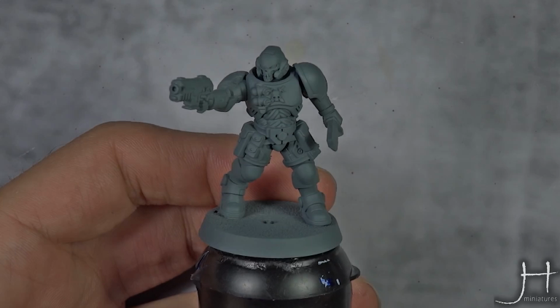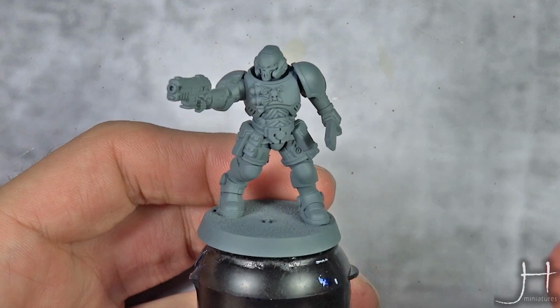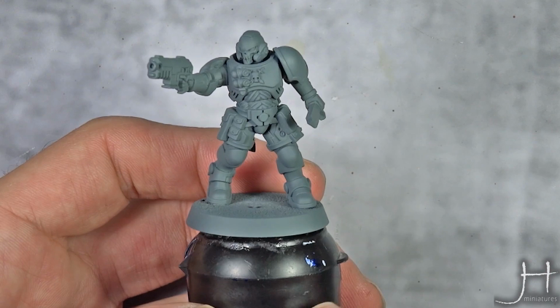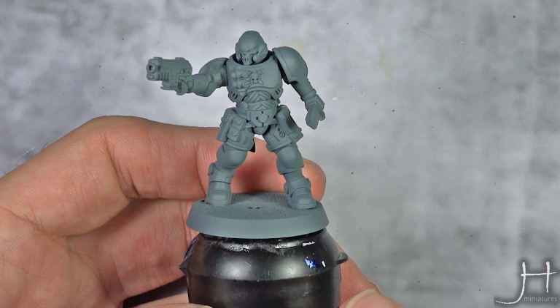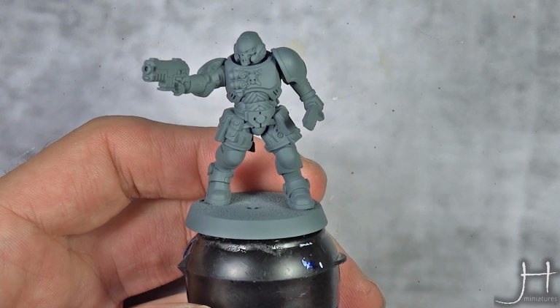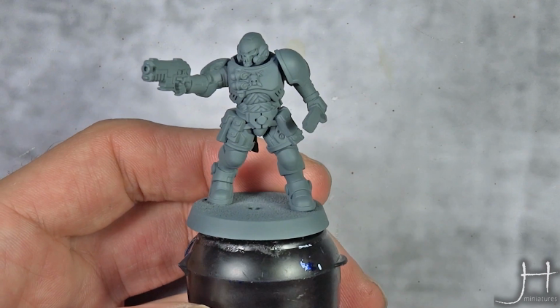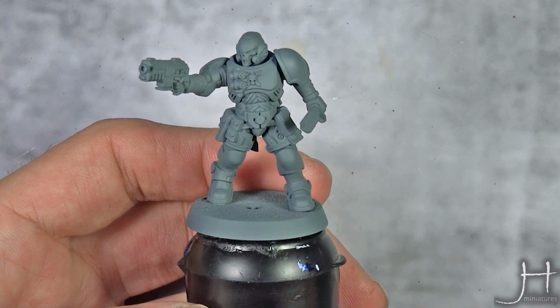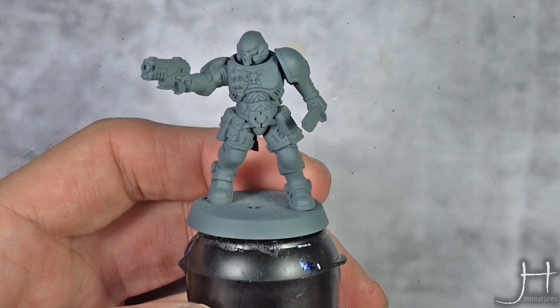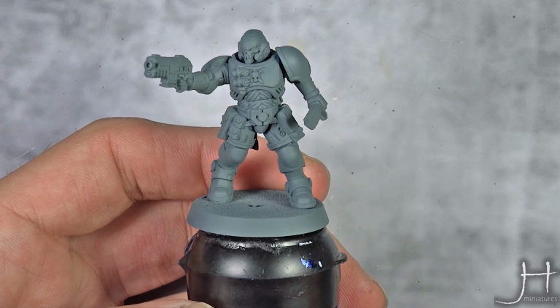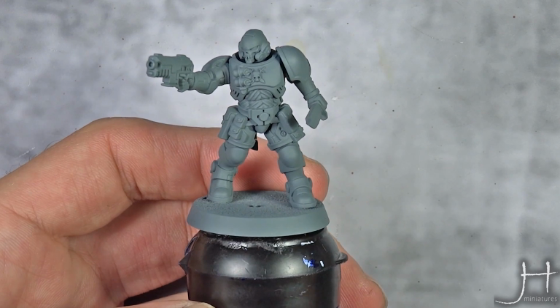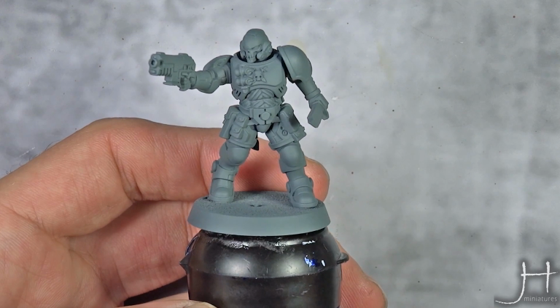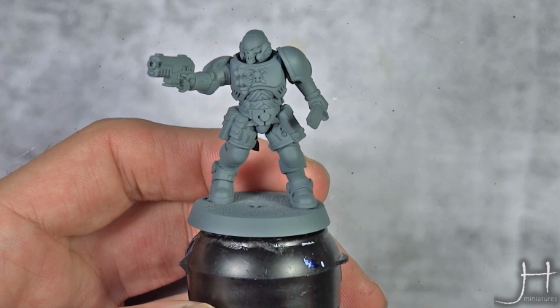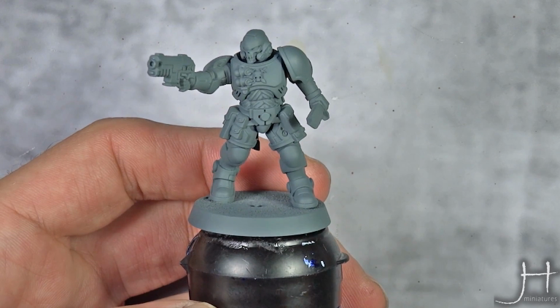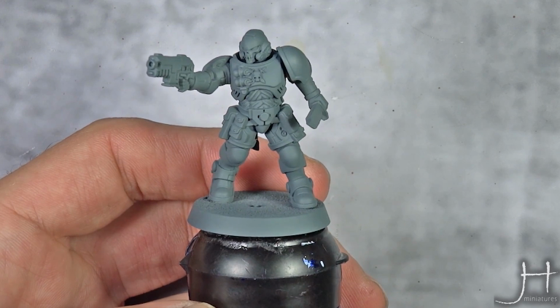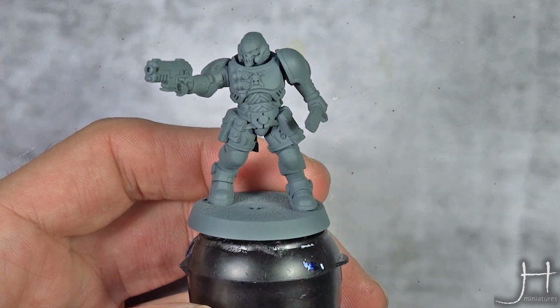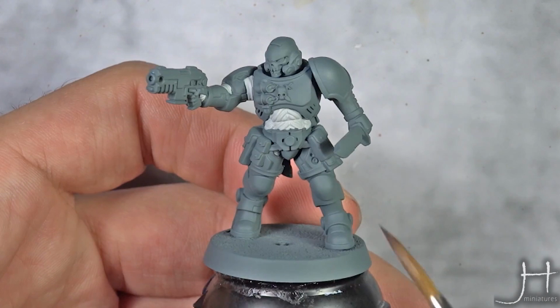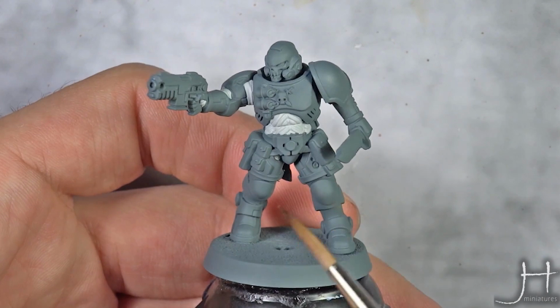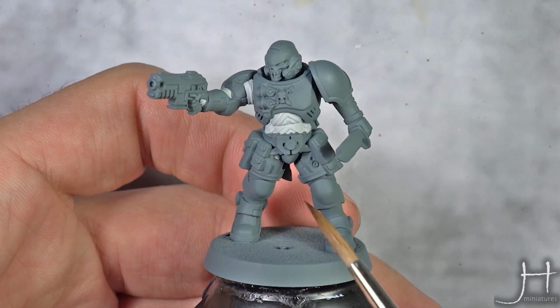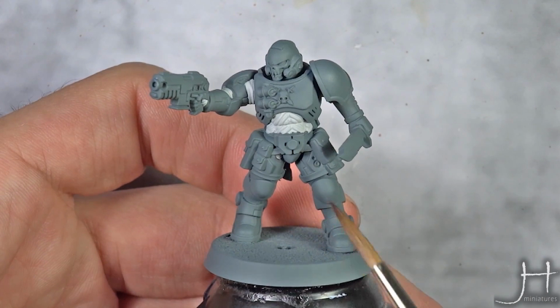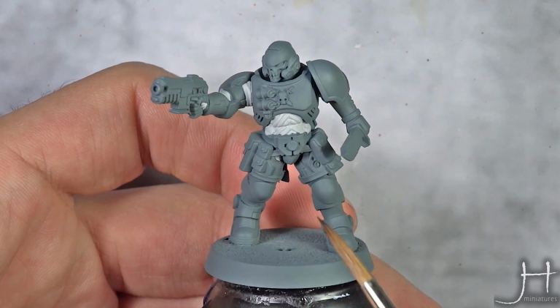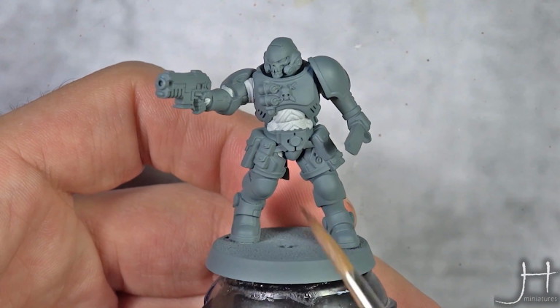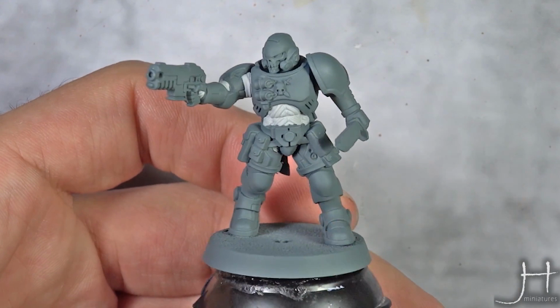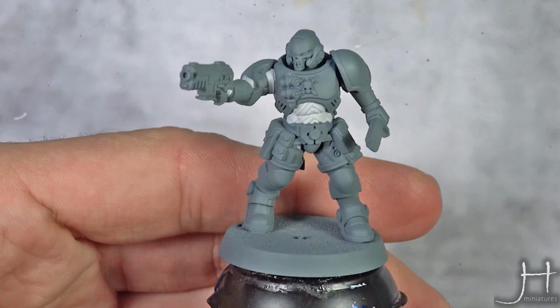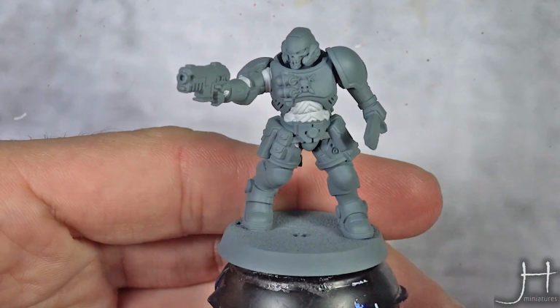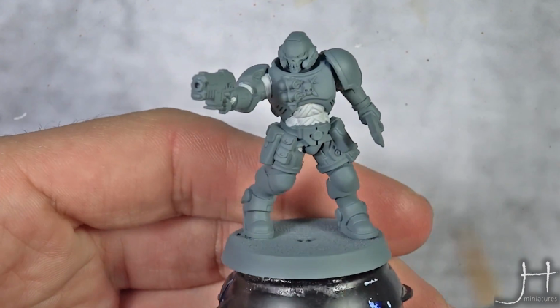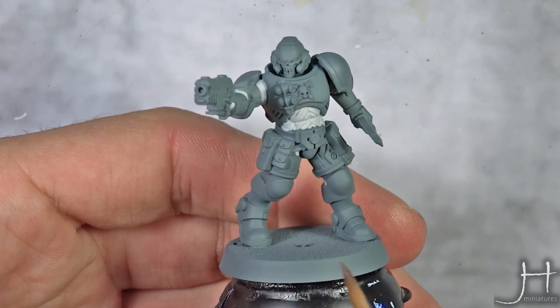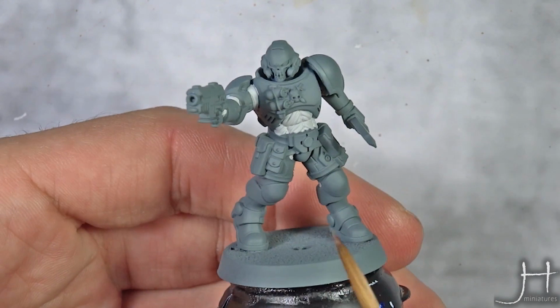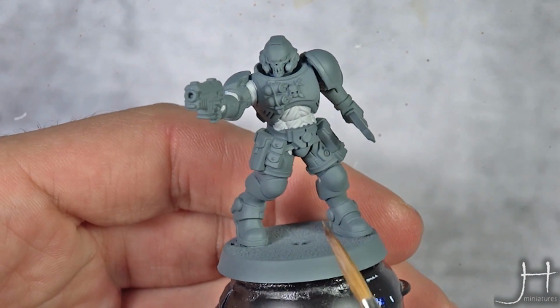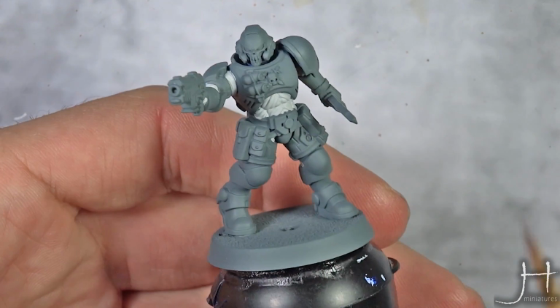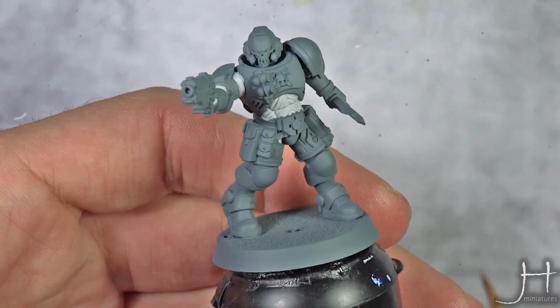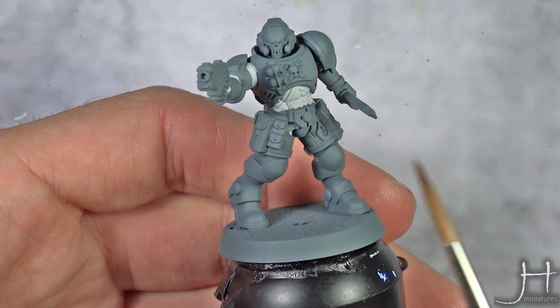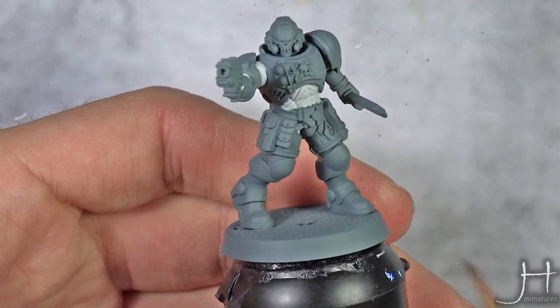This has been primed using Mechanical Standard Grey, starting to move into painting him all over with Black Templar.